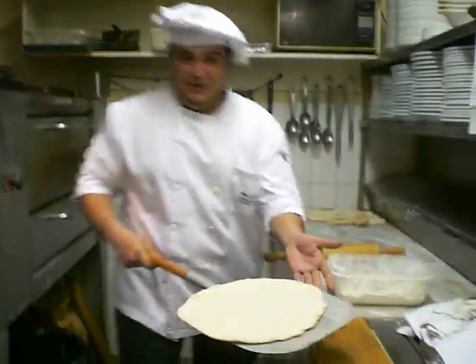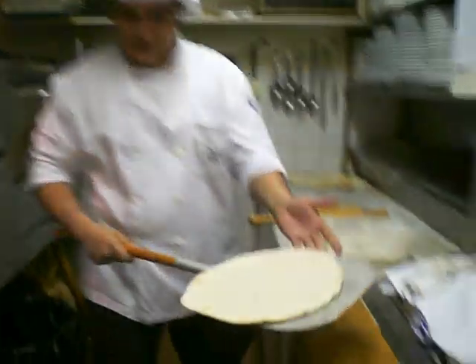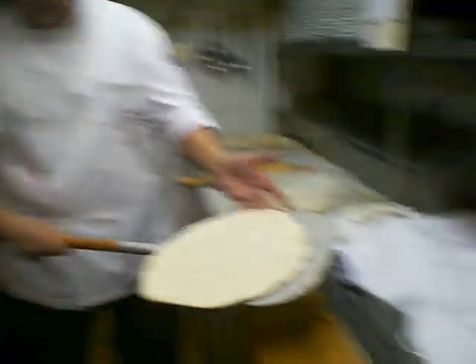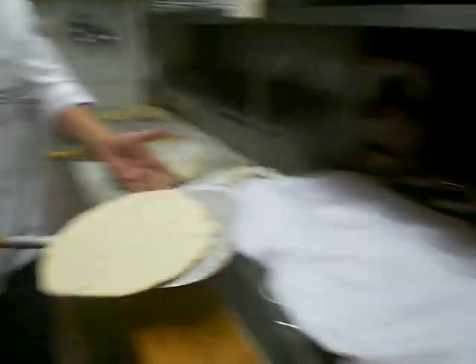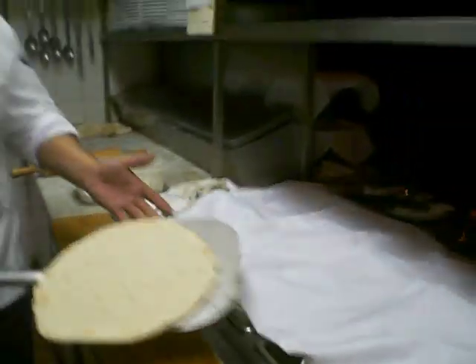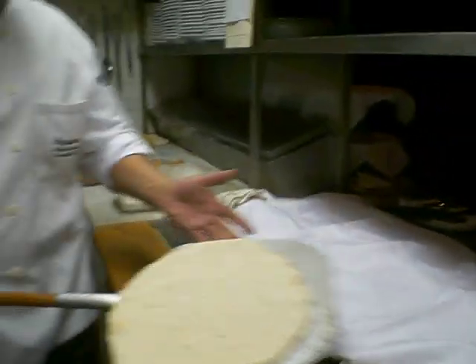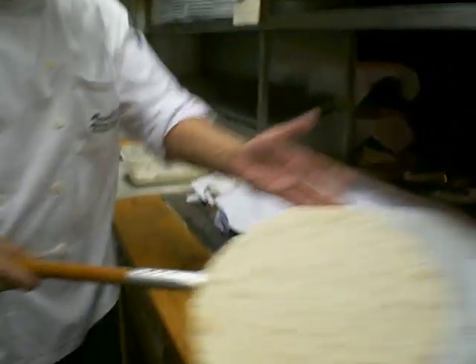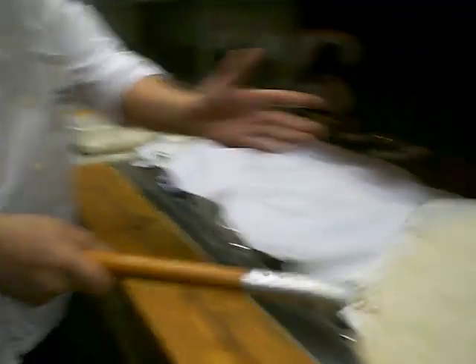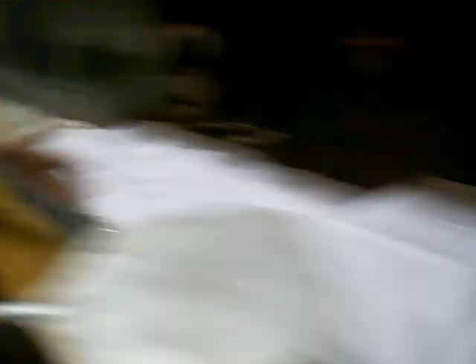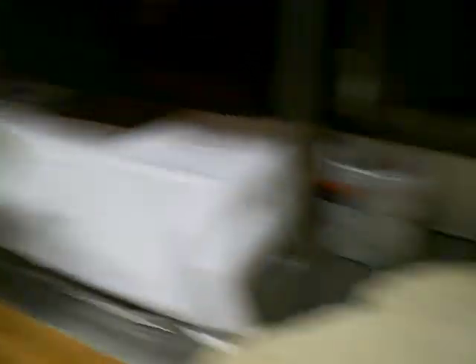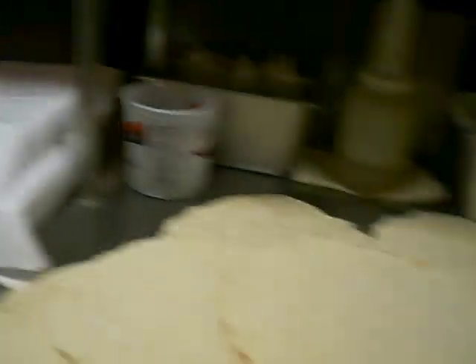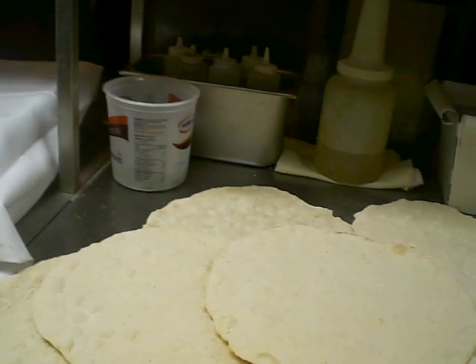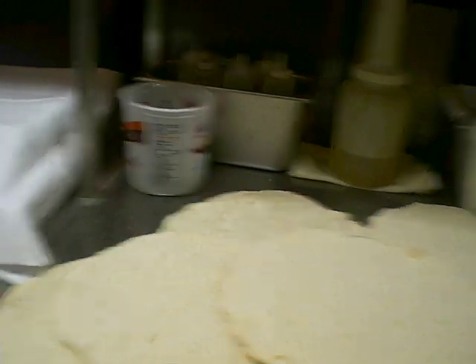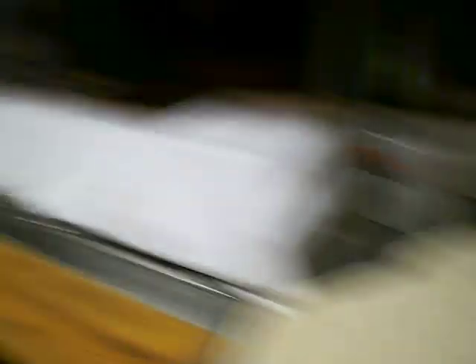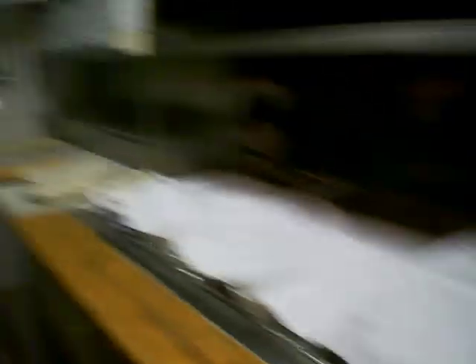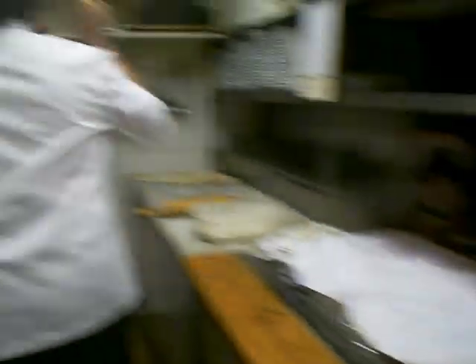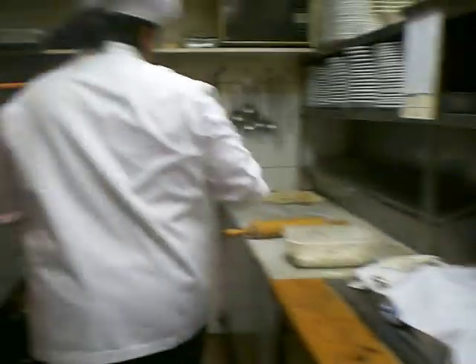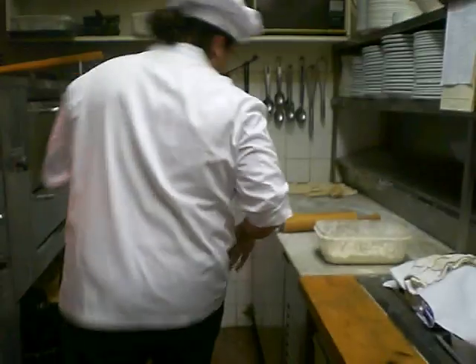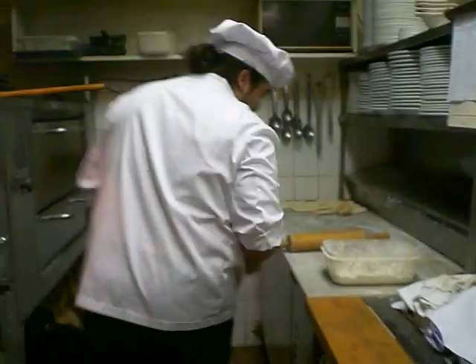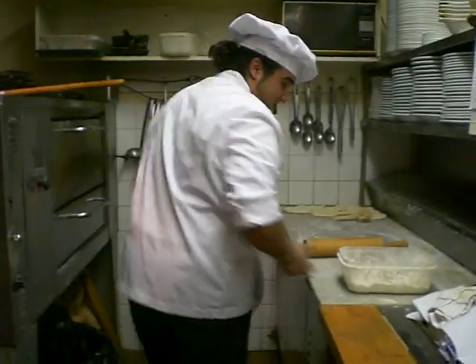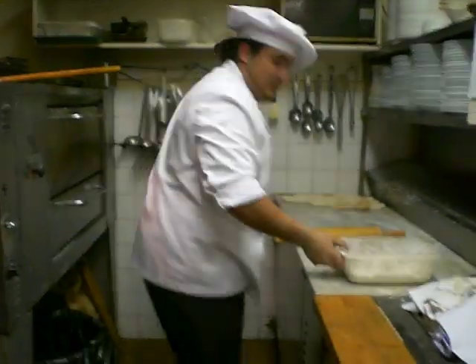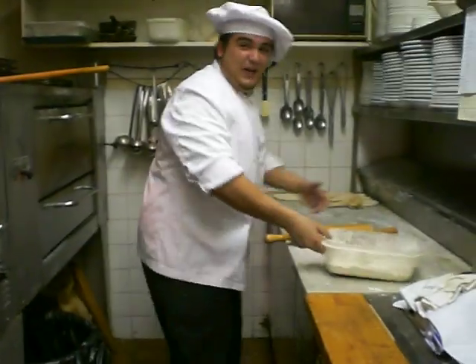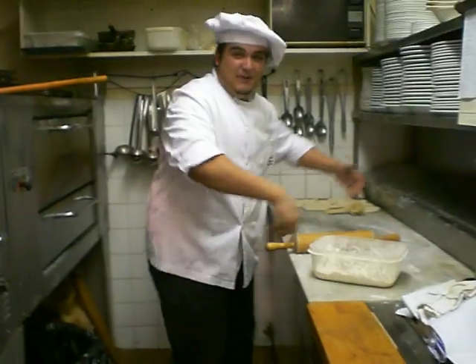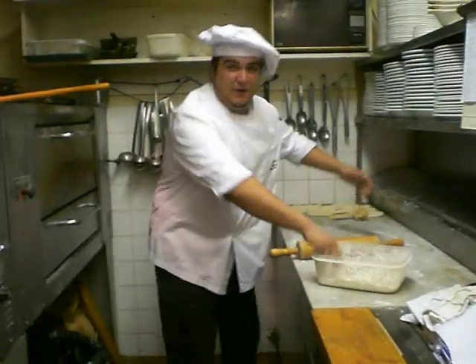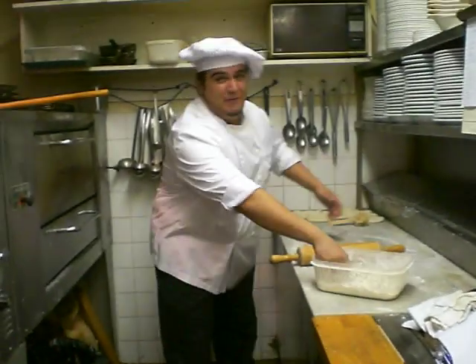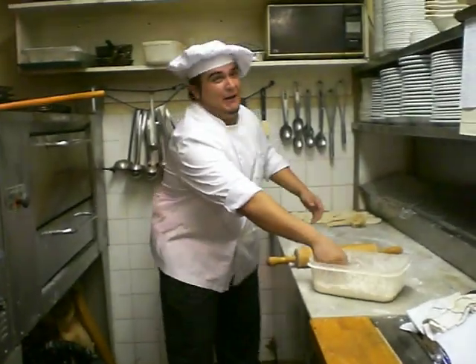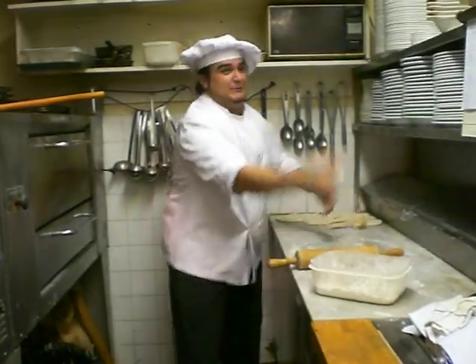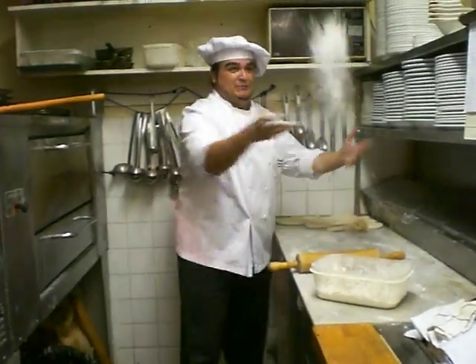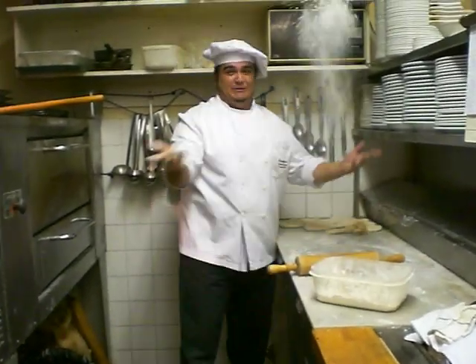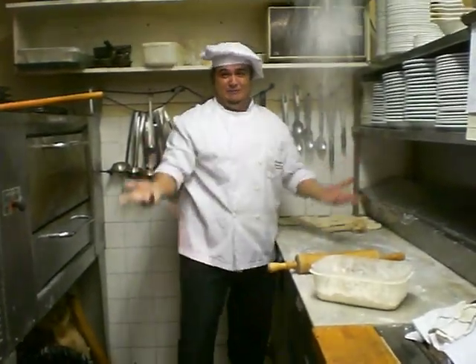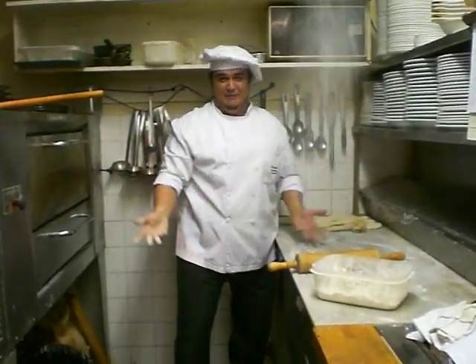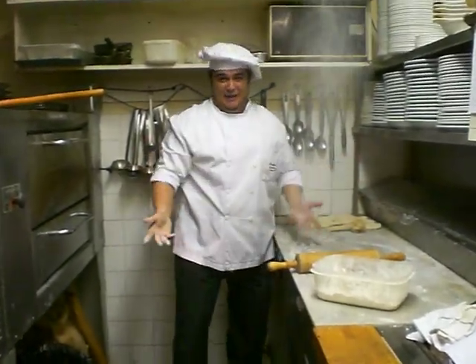You see the nice and fresh? You put it over there. So, today we're going to make a nice pizza pie.